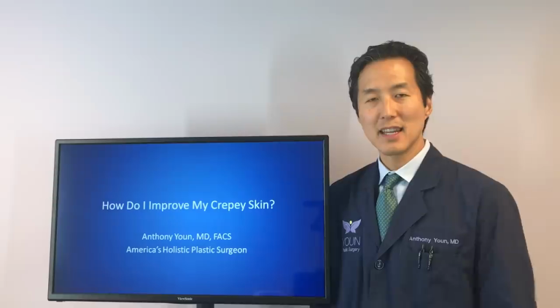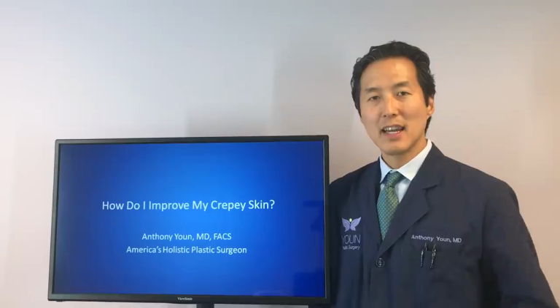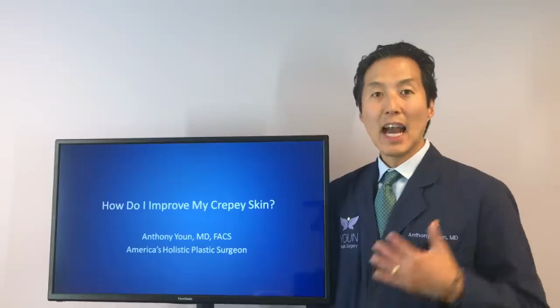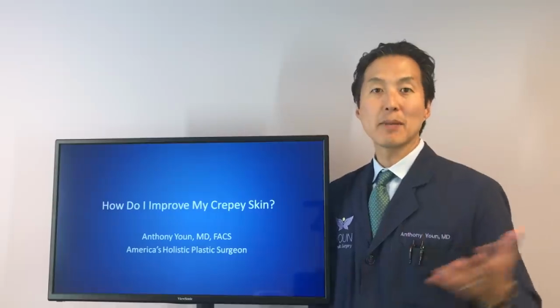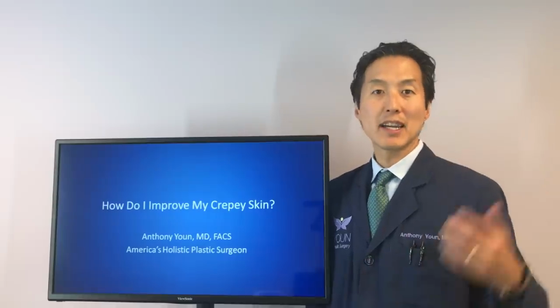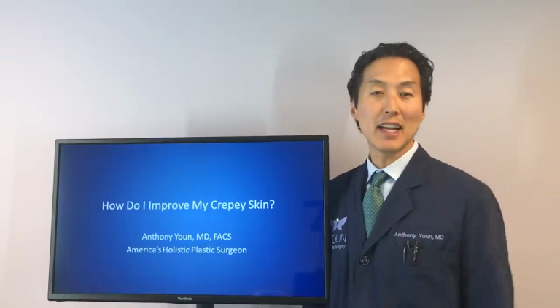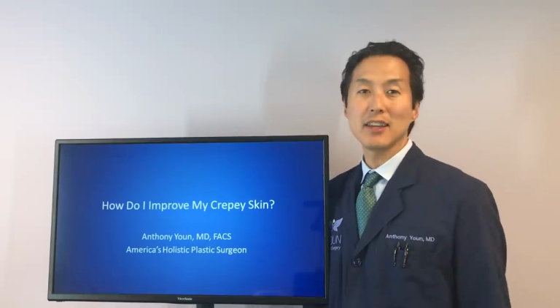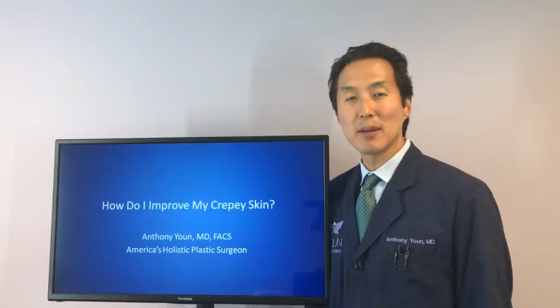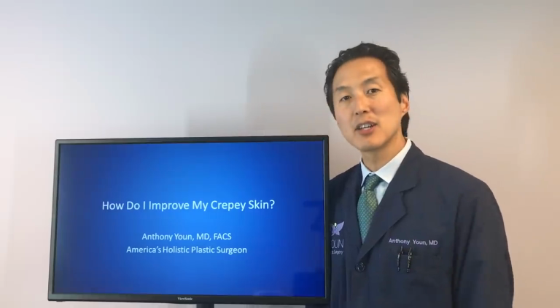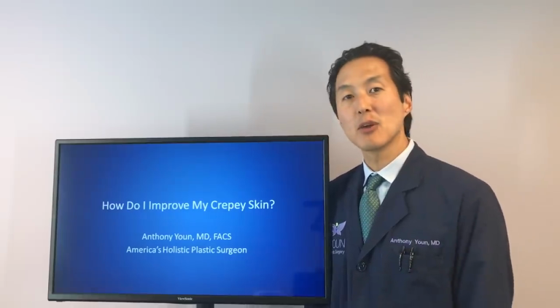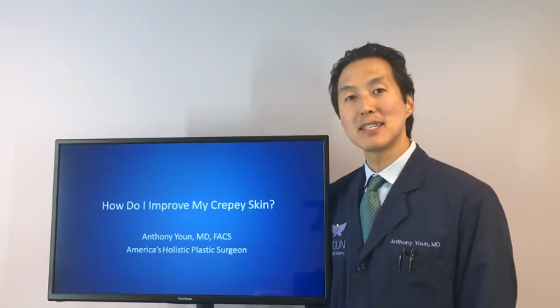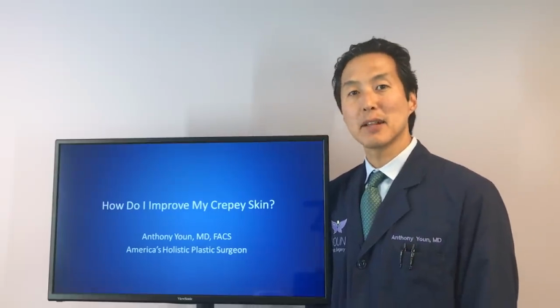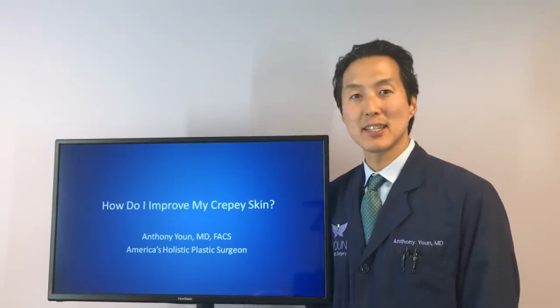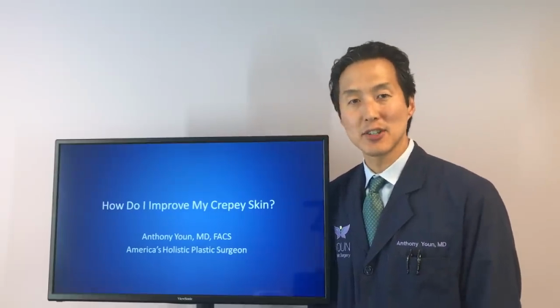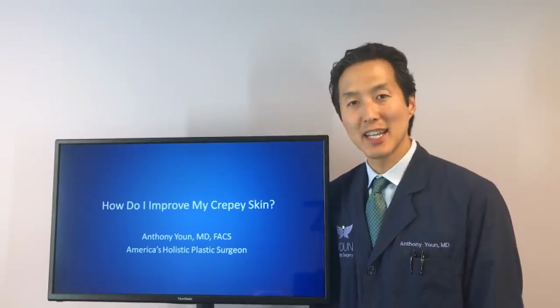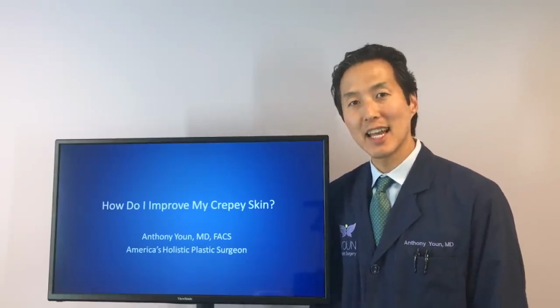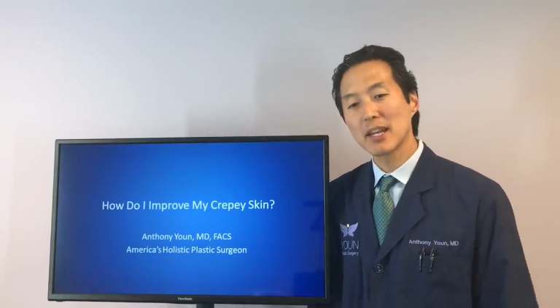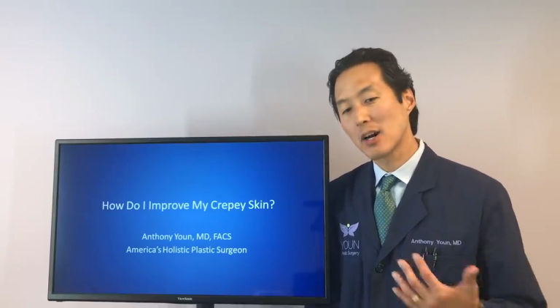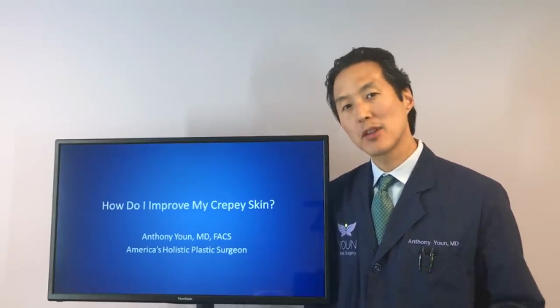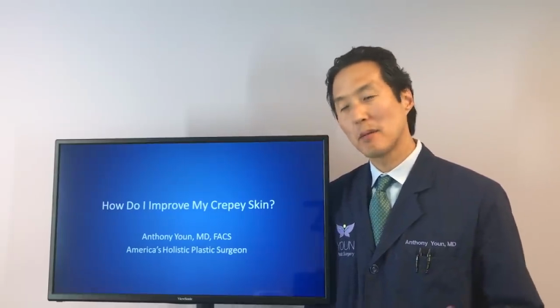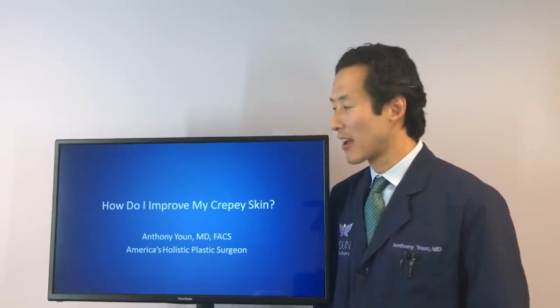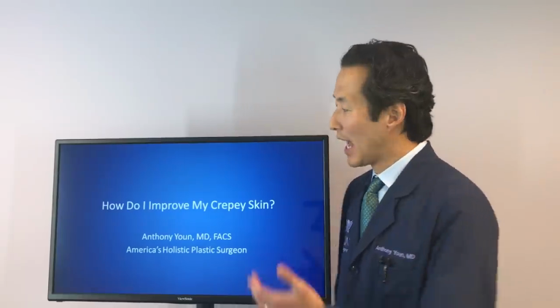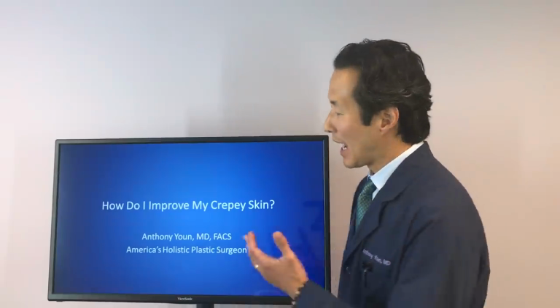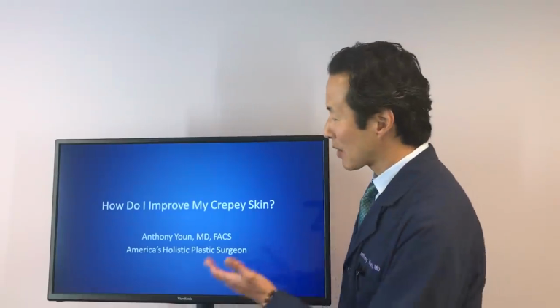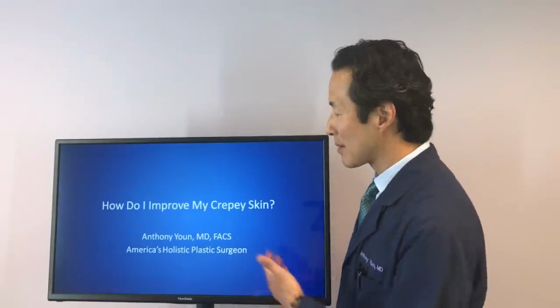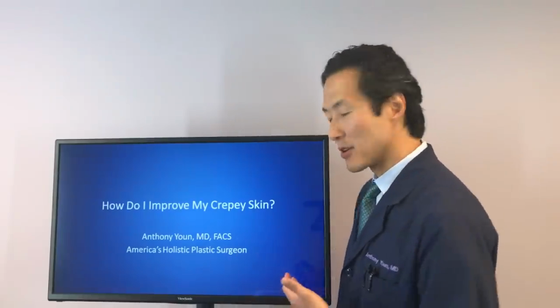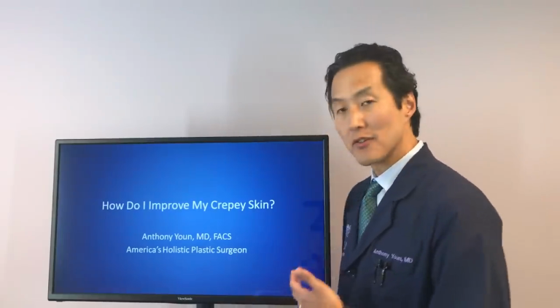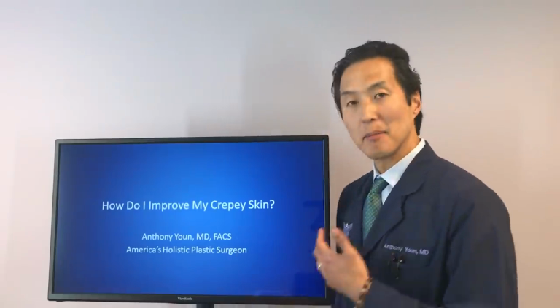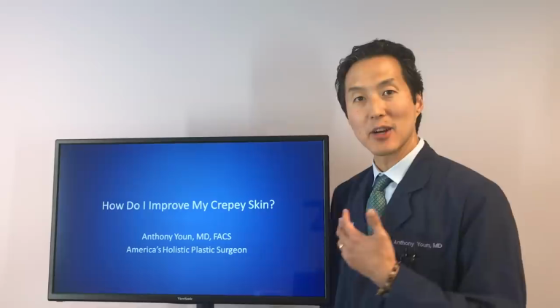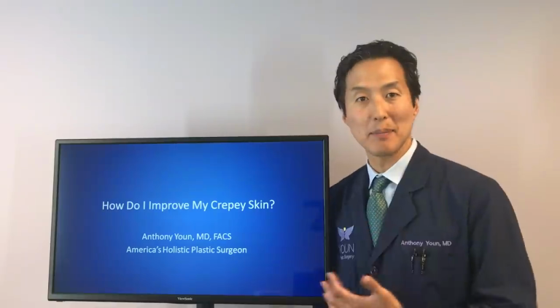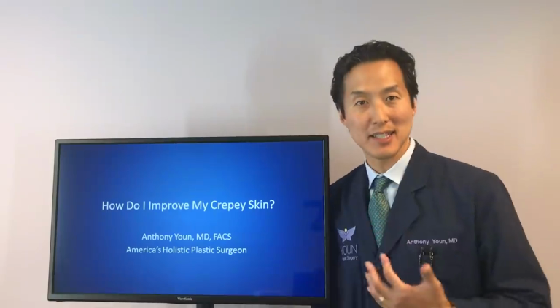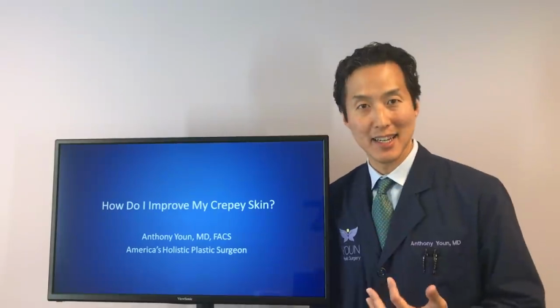Hey everybody, Dr. Anthony Youn, America's Holistic Plastic Surgeon, and today I'm going to talk with you about how do I improve my crepey skin.